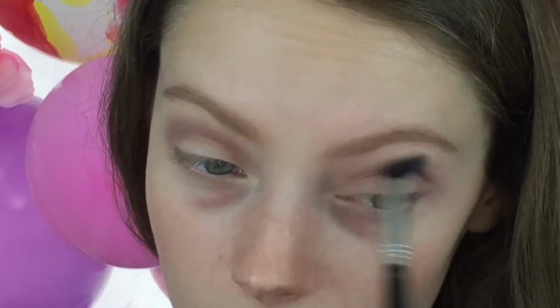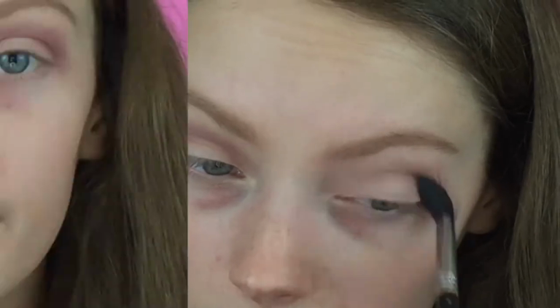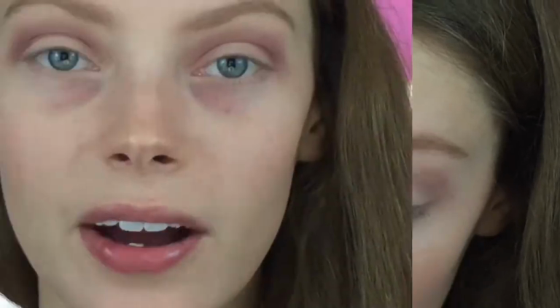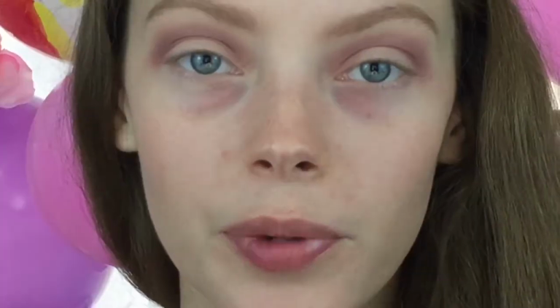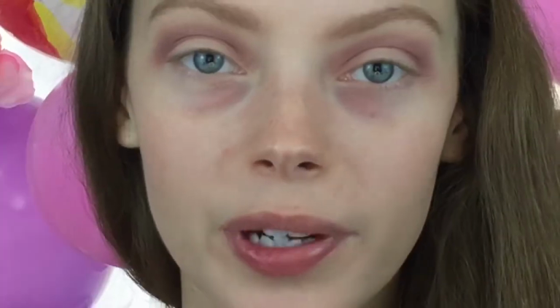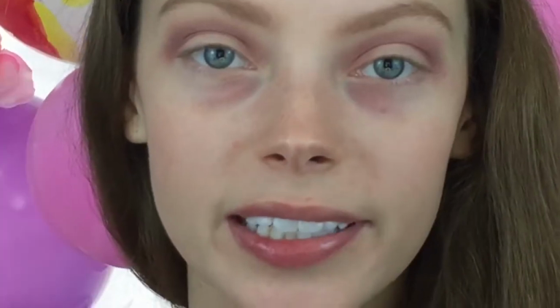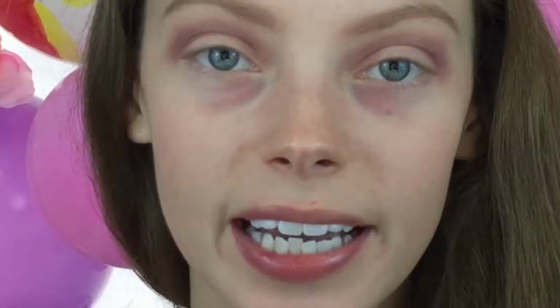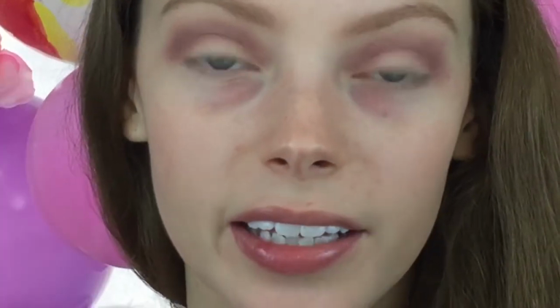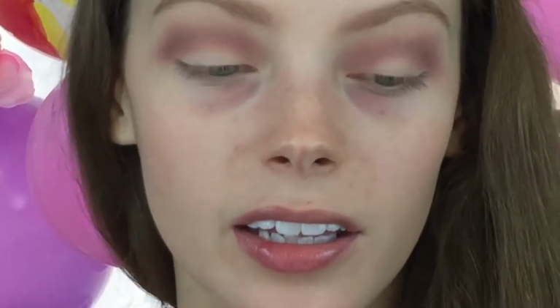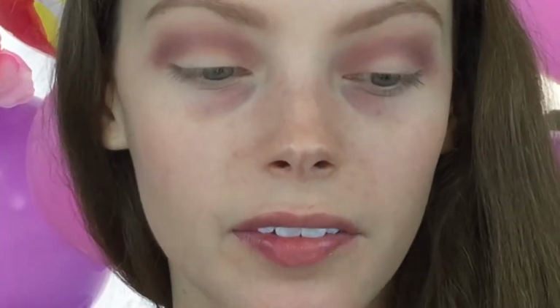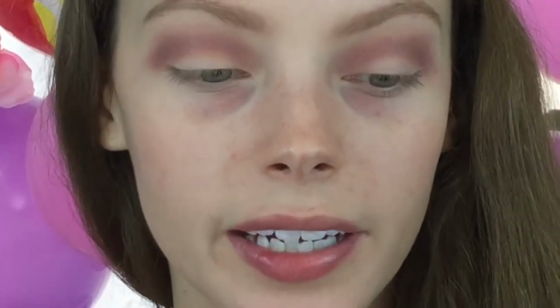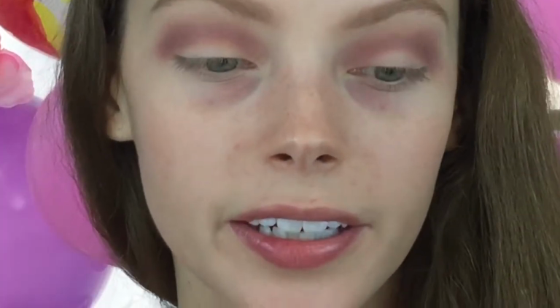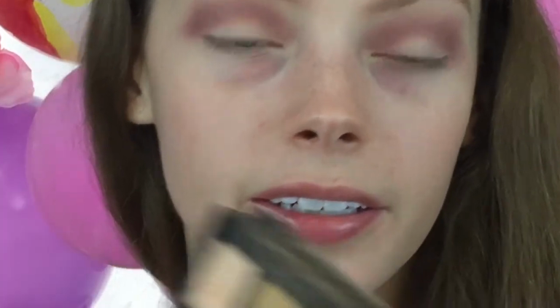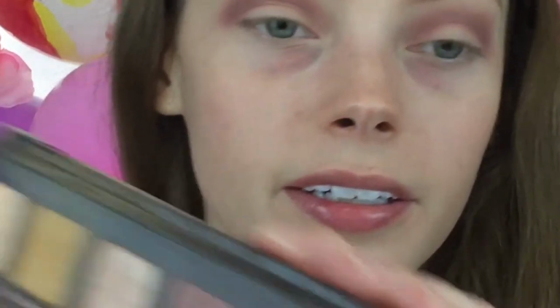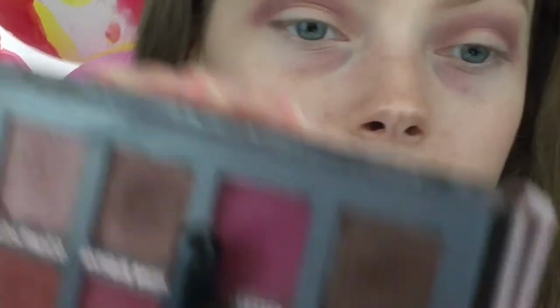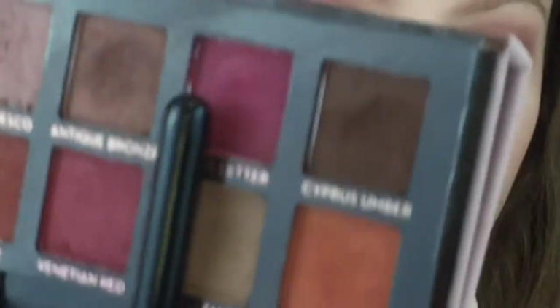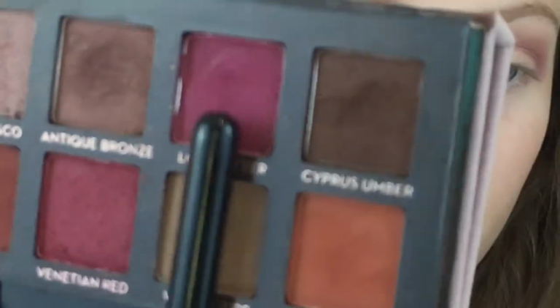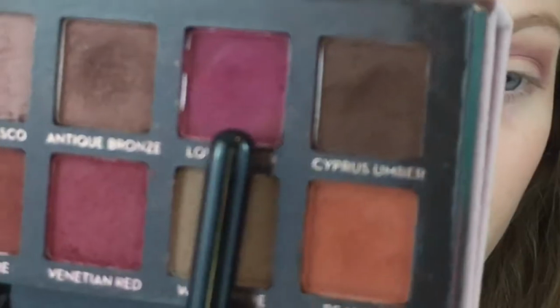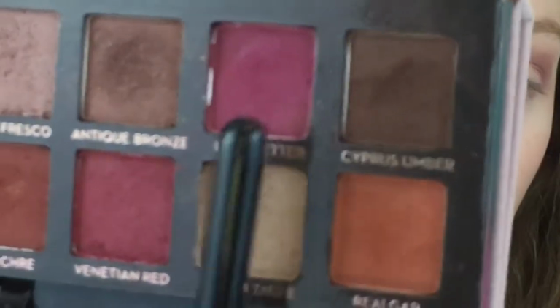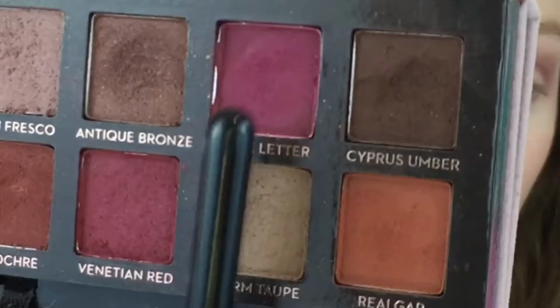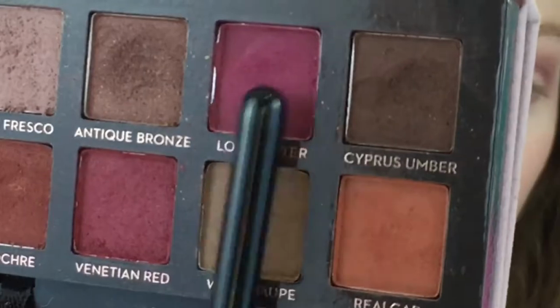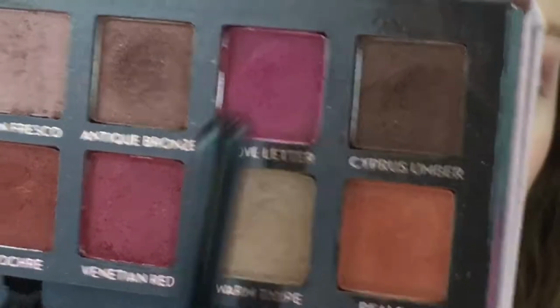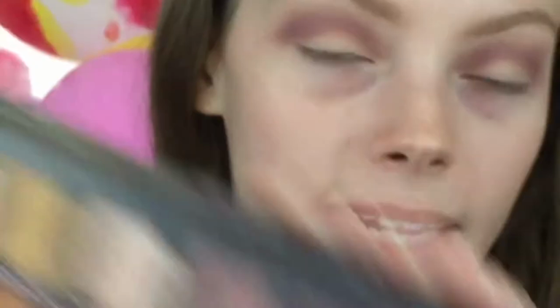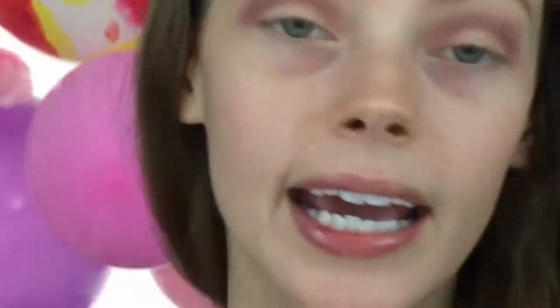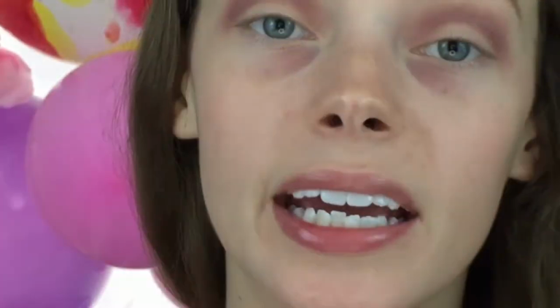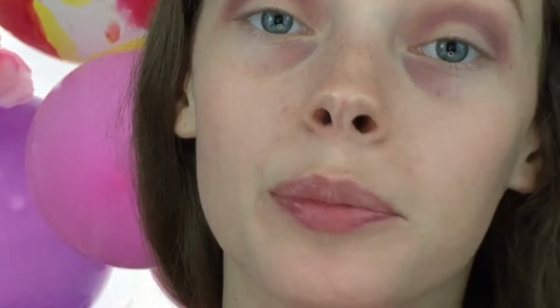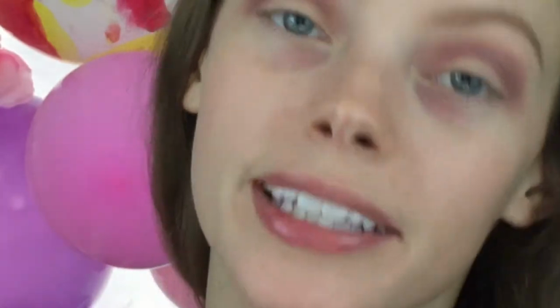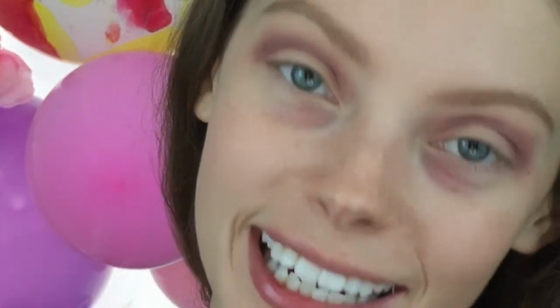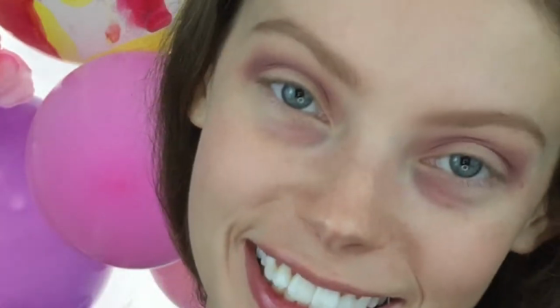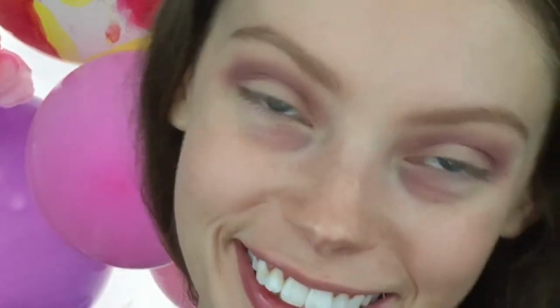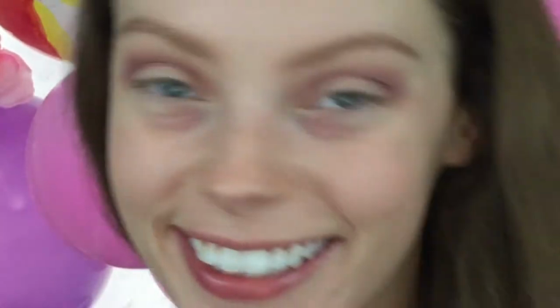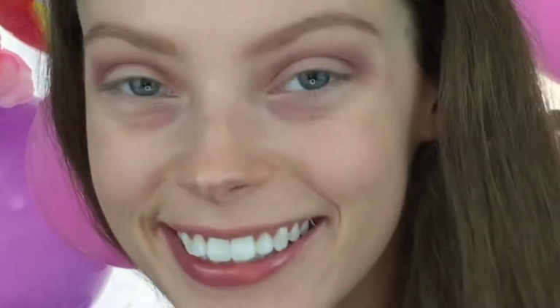Now I'm going to take Love Letter and blend that into the crease.